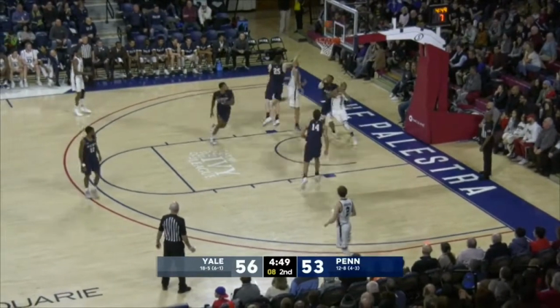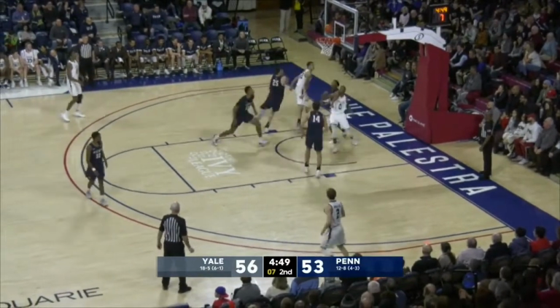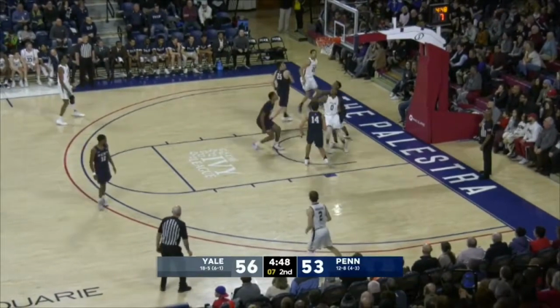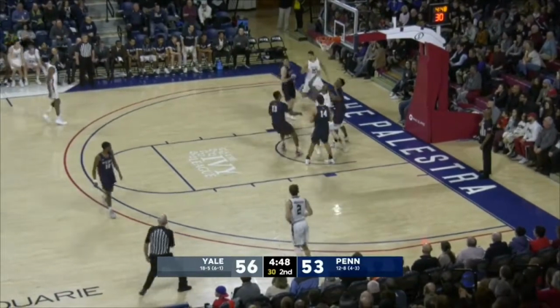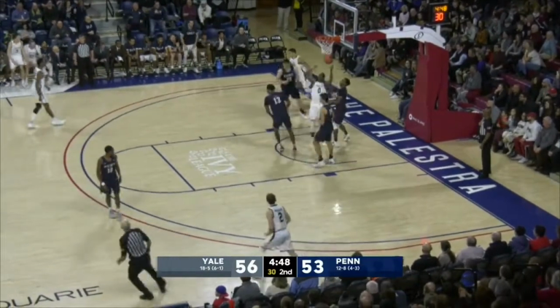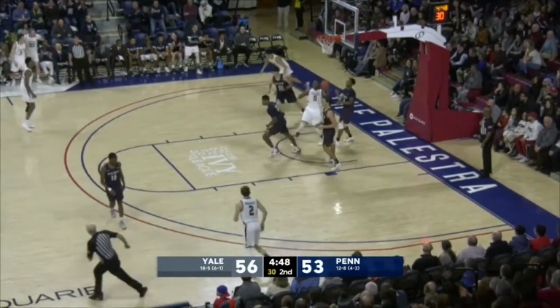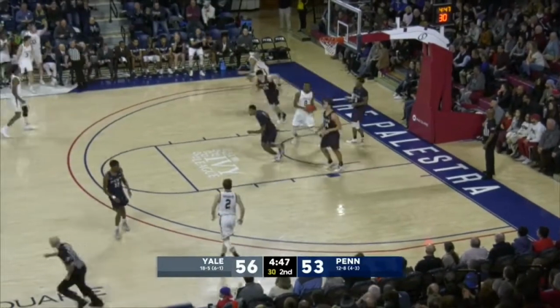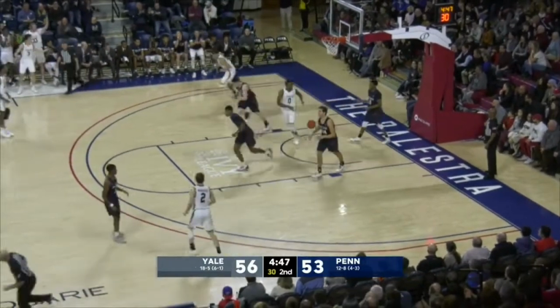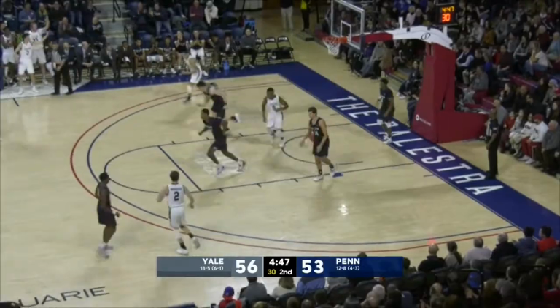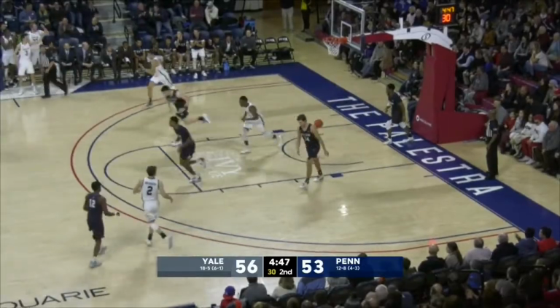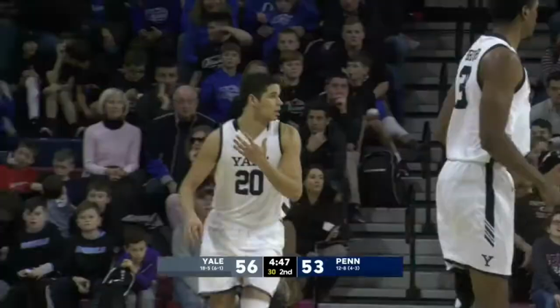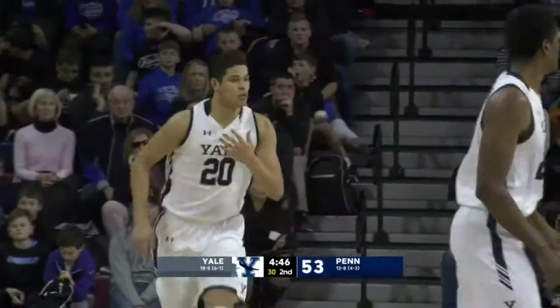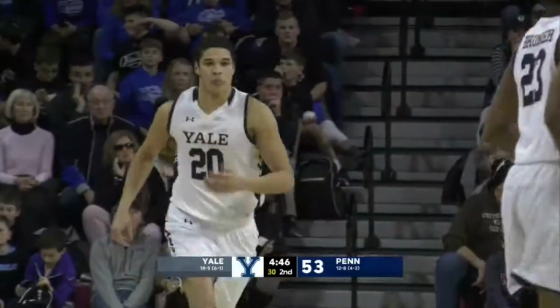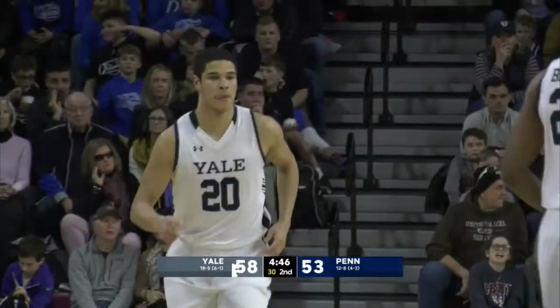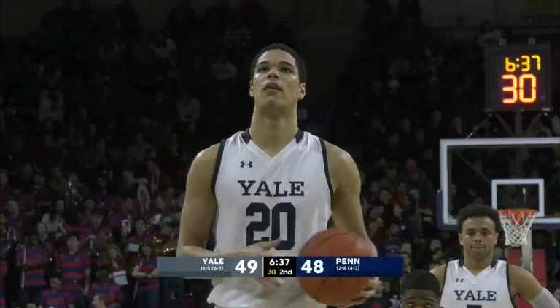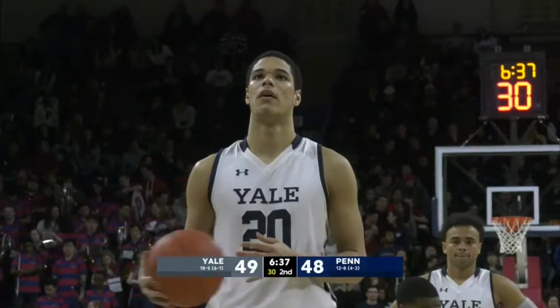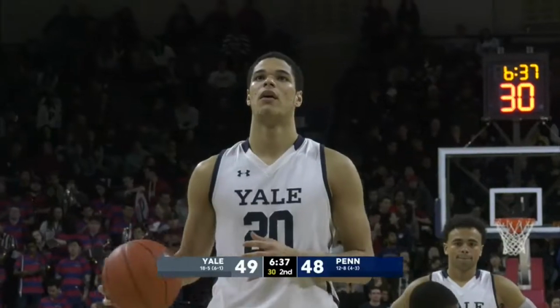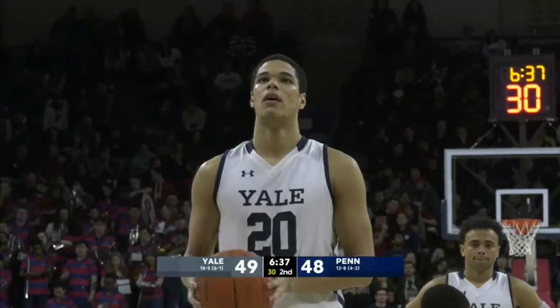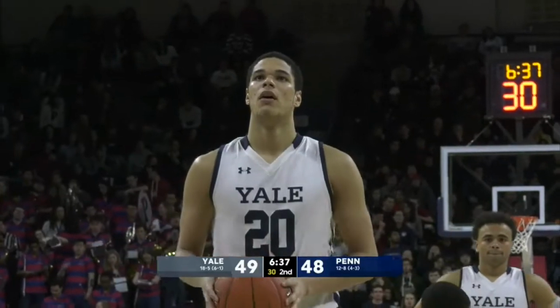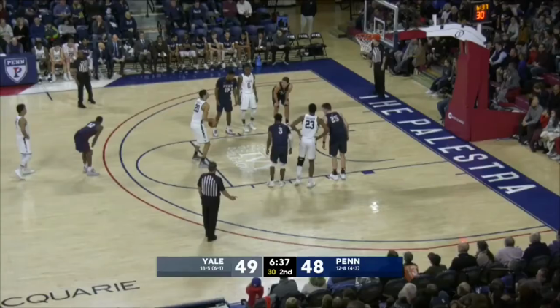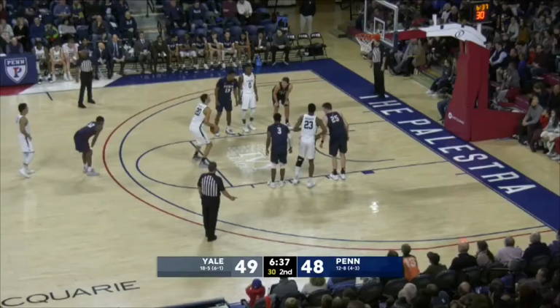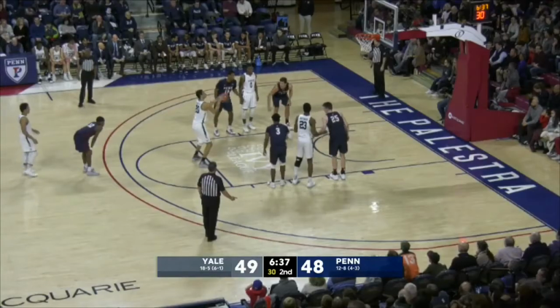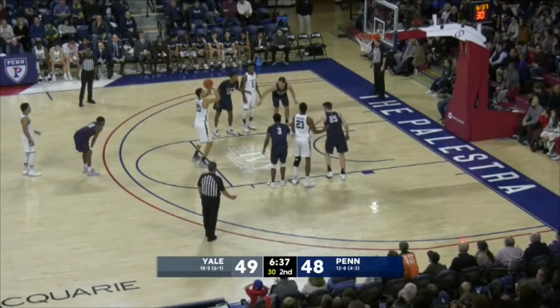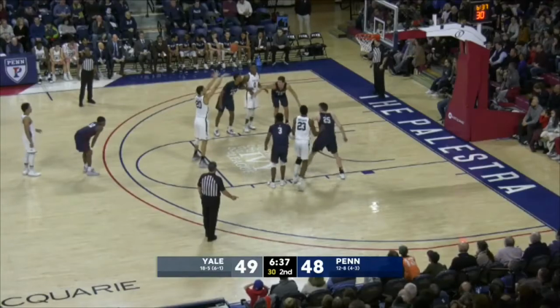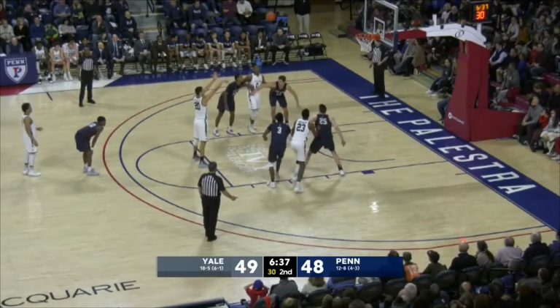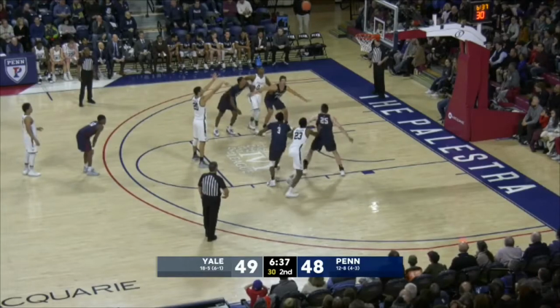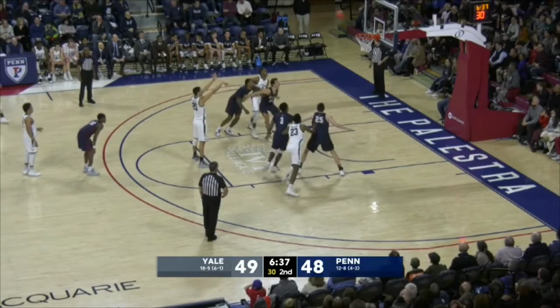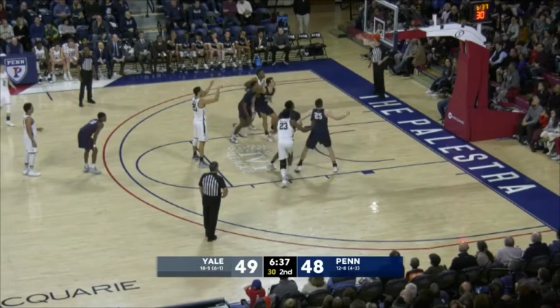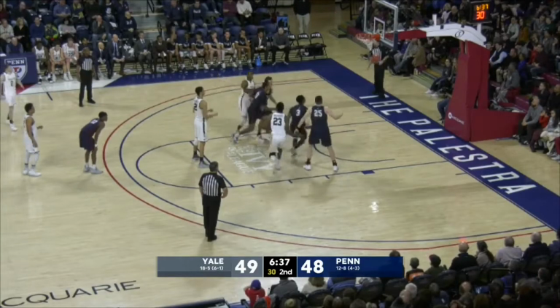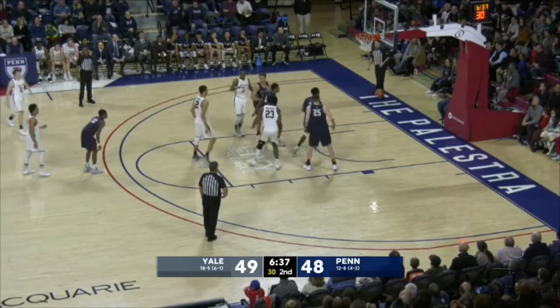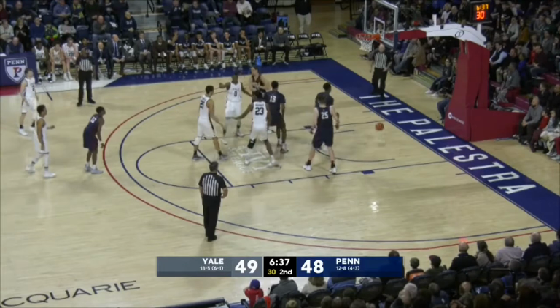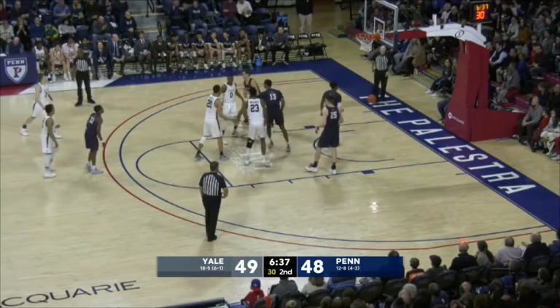Monroe trying to get around Martz. Now it's Atkinson again, and a quick move by Broder. From the line, 0-for-2 on his last trip. Yale shooting two the rest of the way.